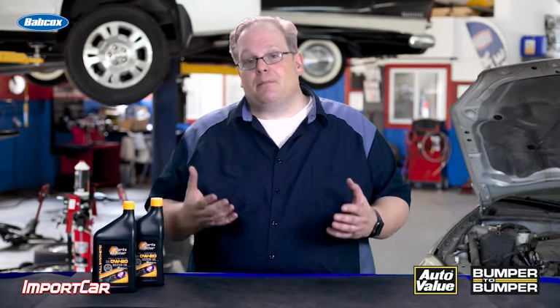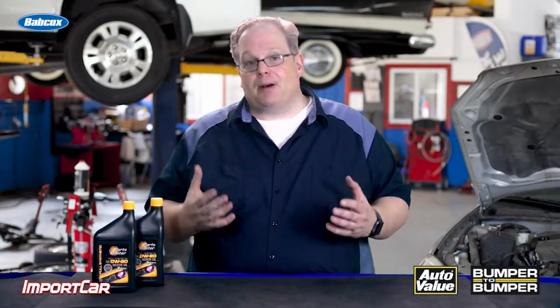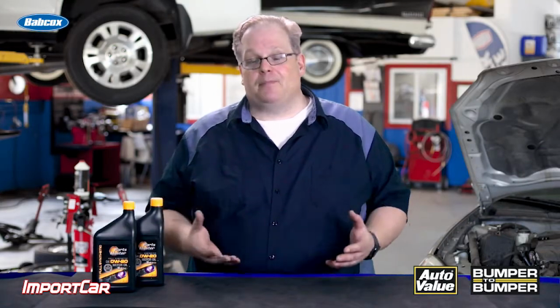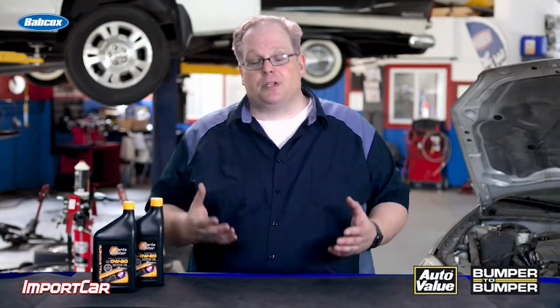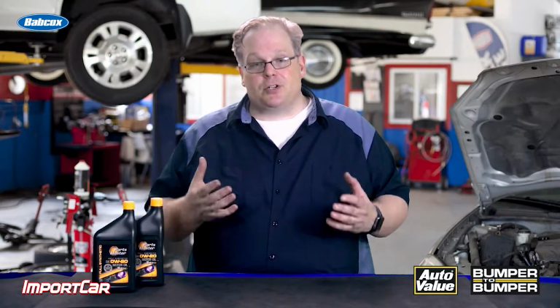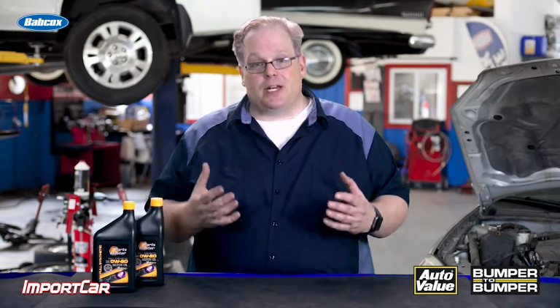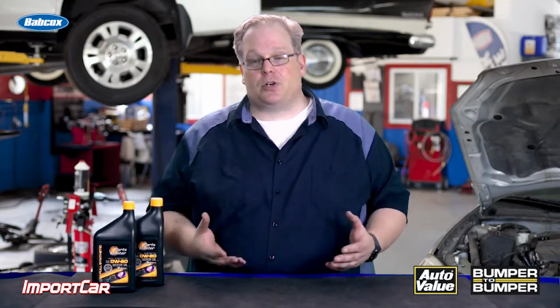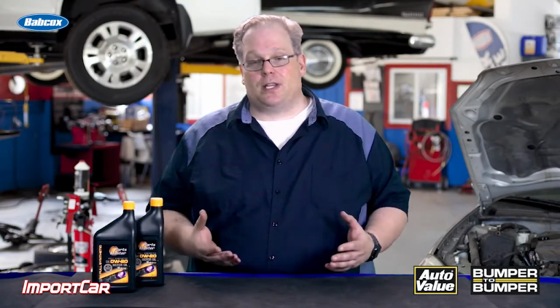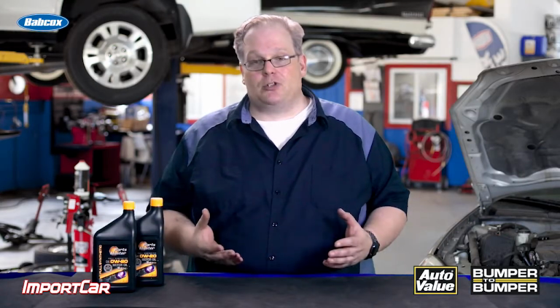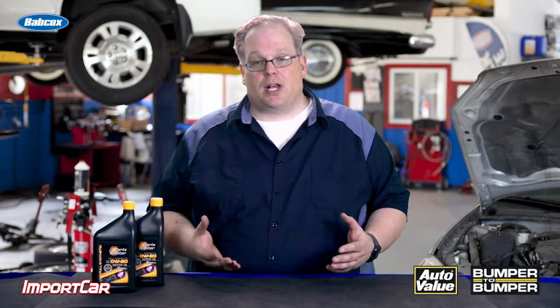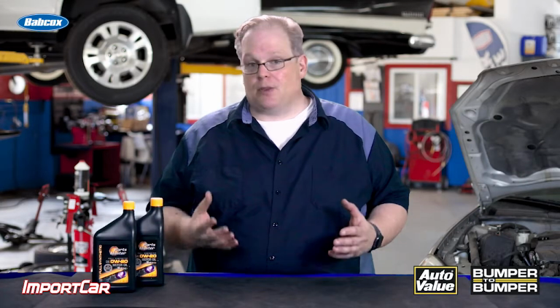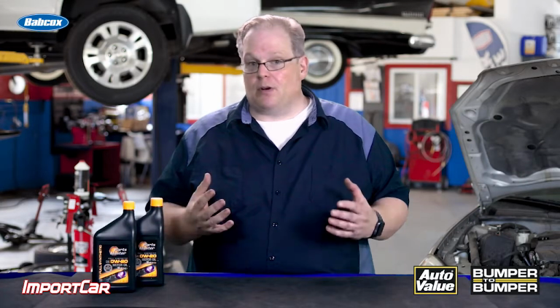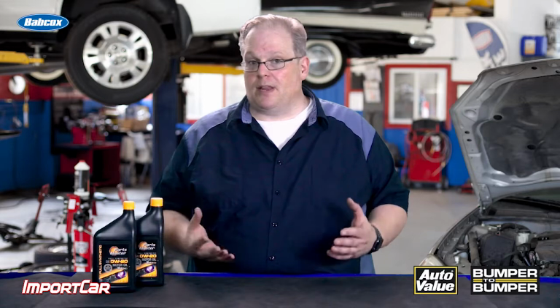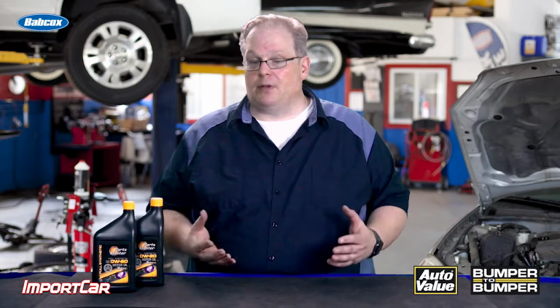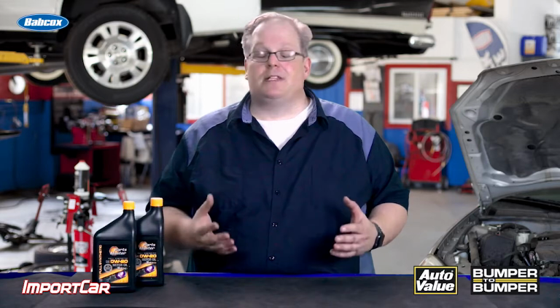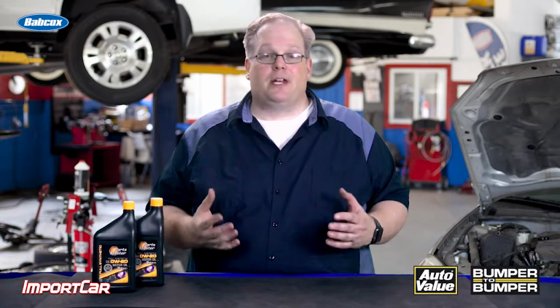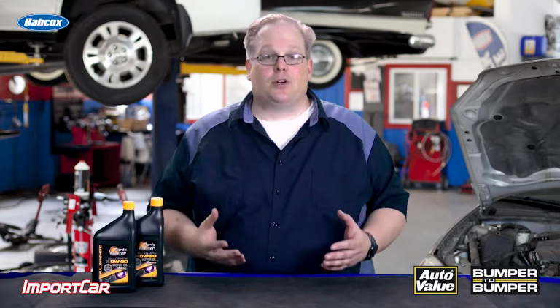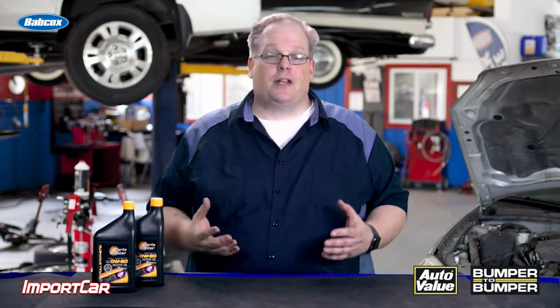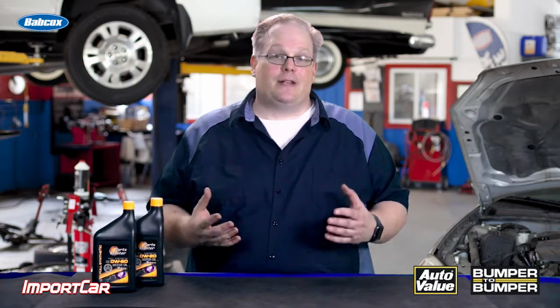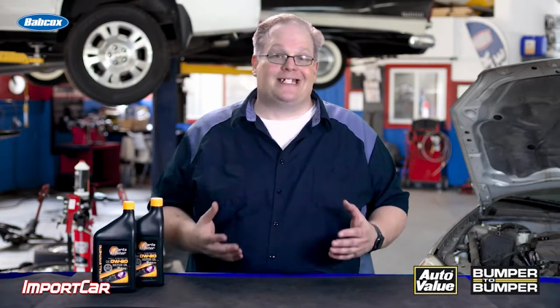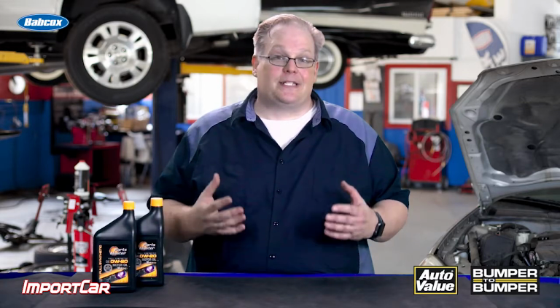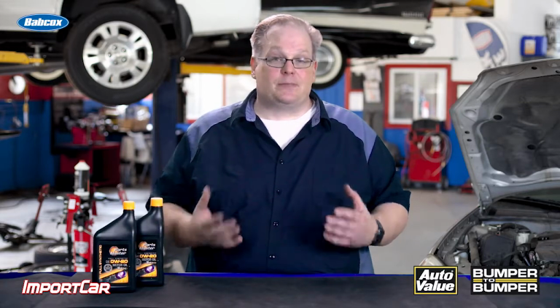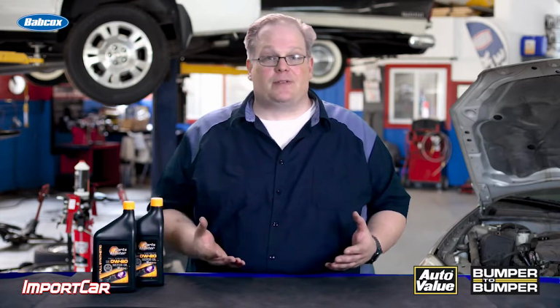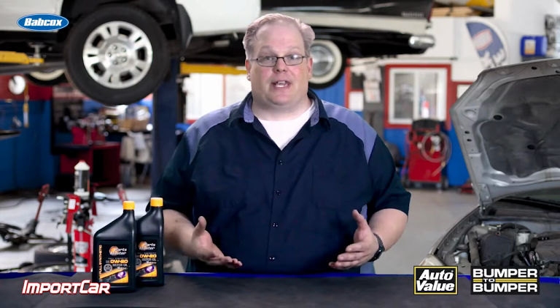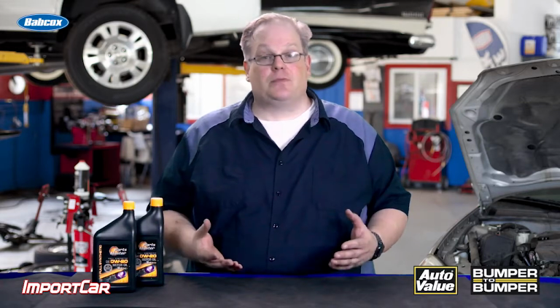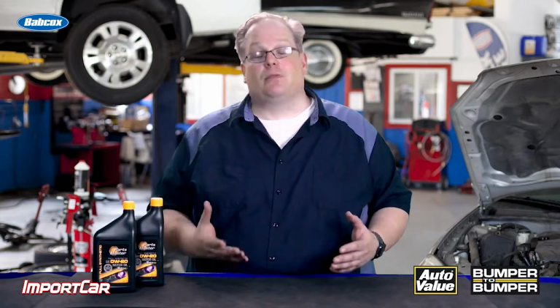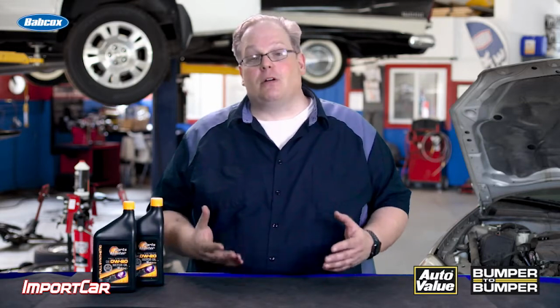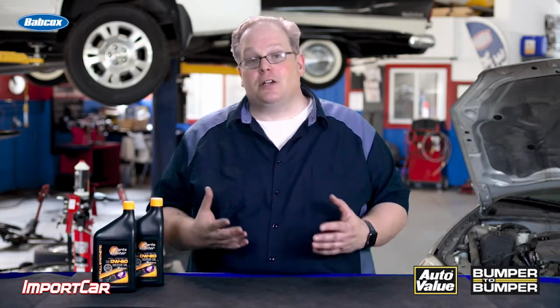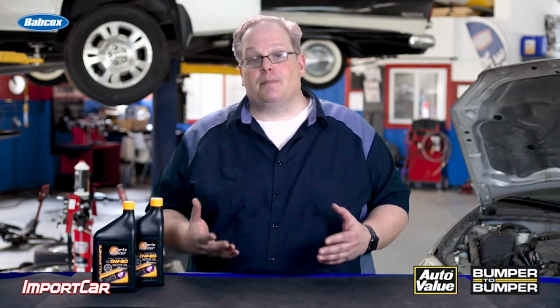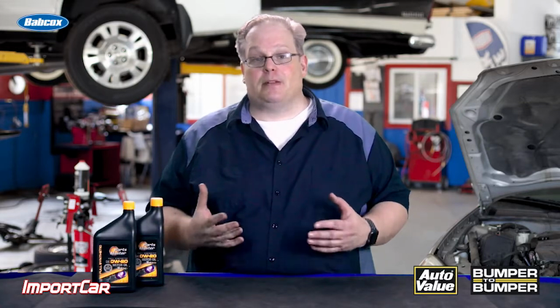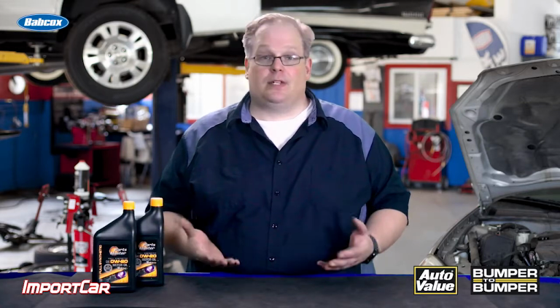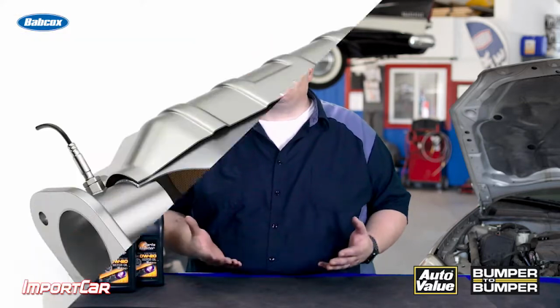You should make sure that you check the oil label to confirm that it meets an ACEA specification for a European vehicle.